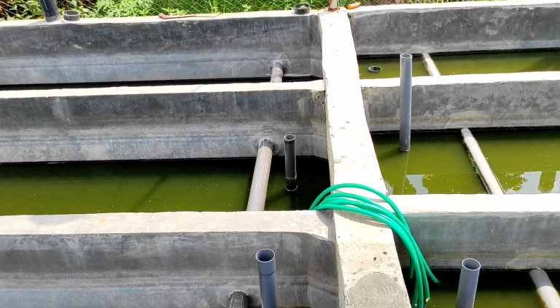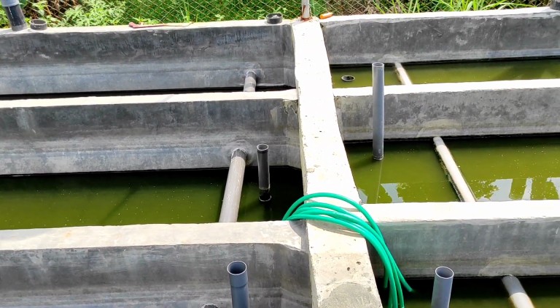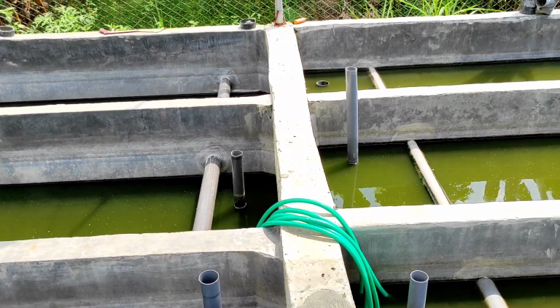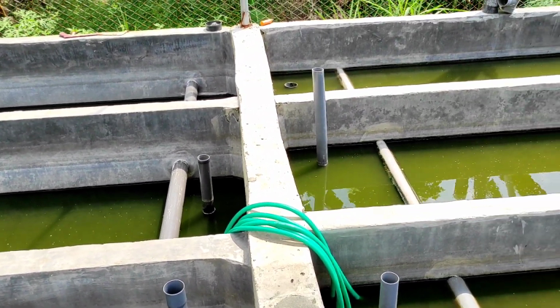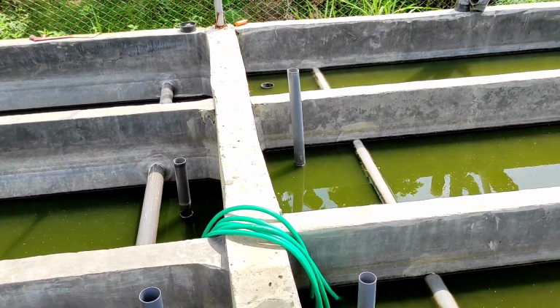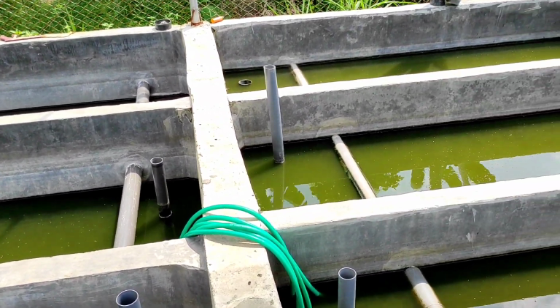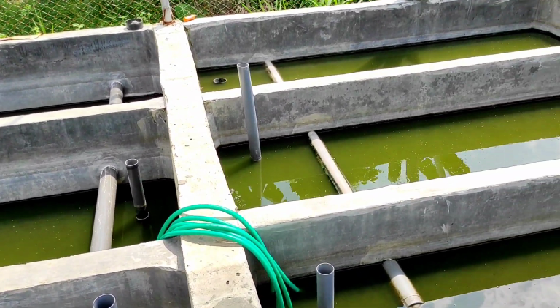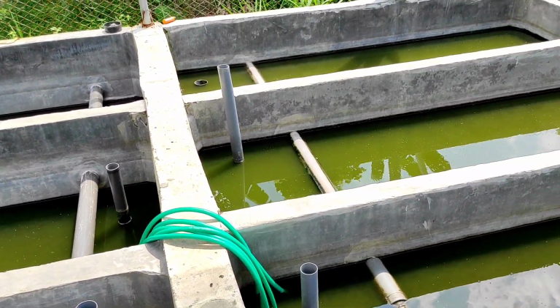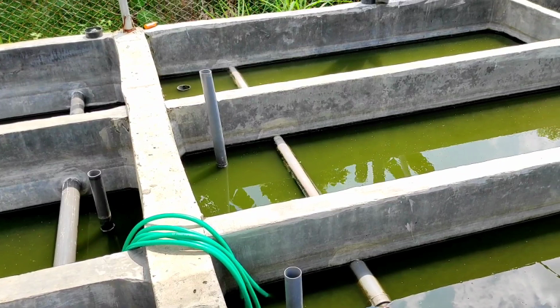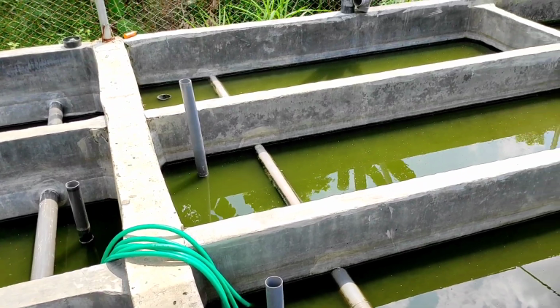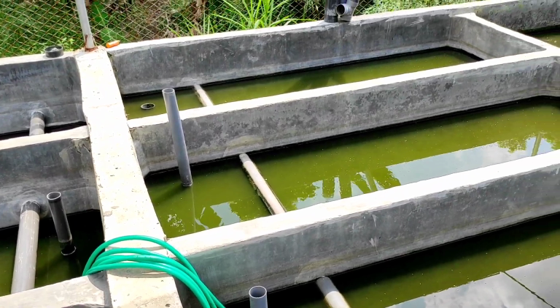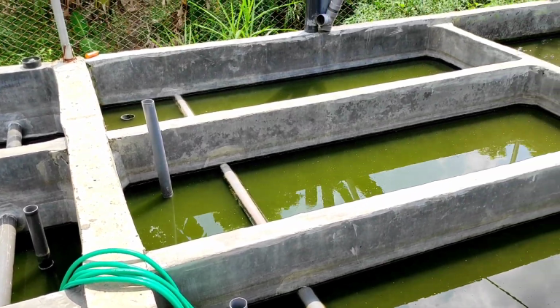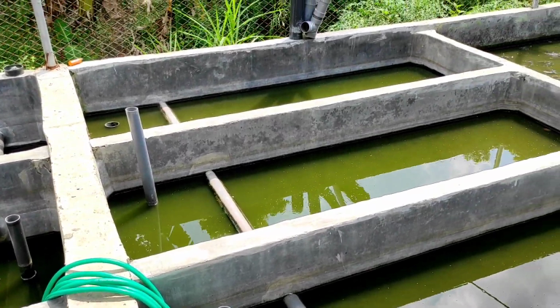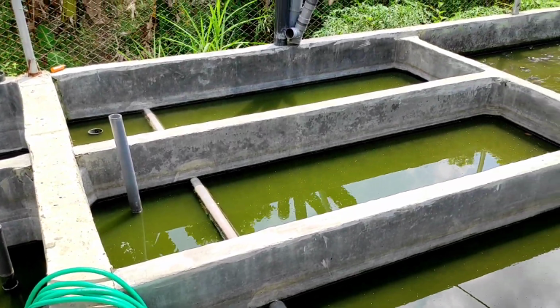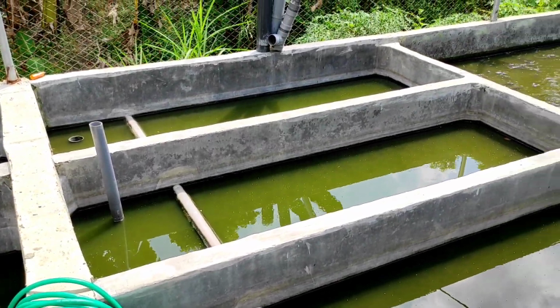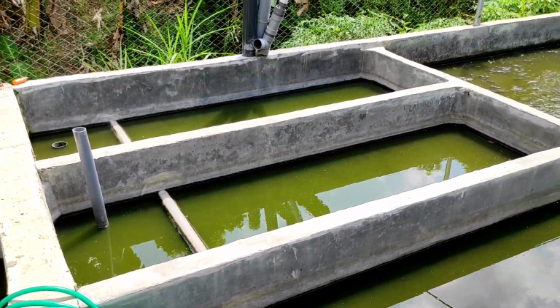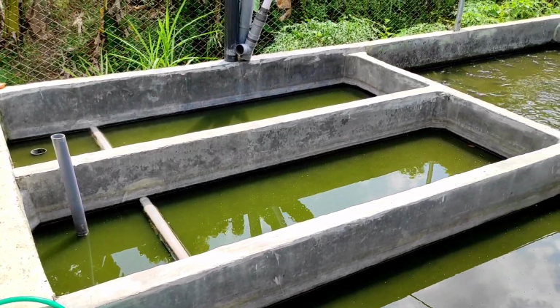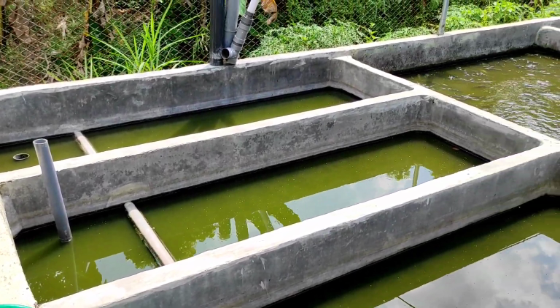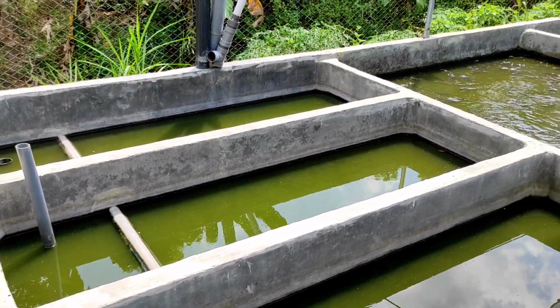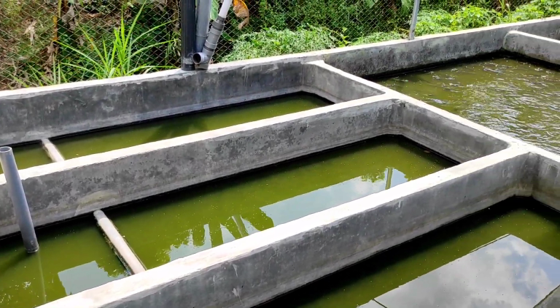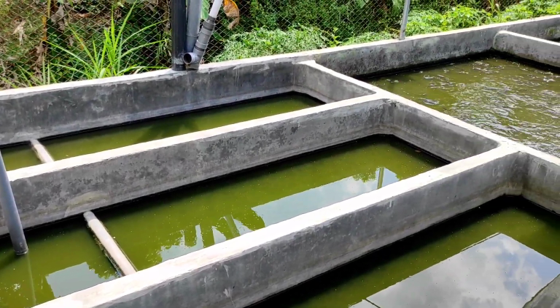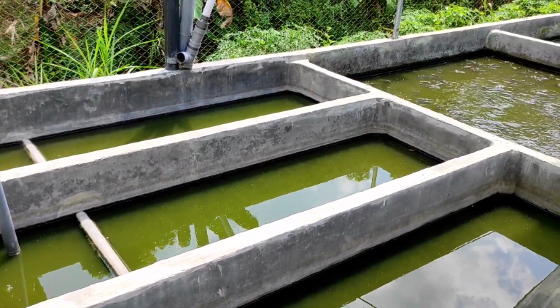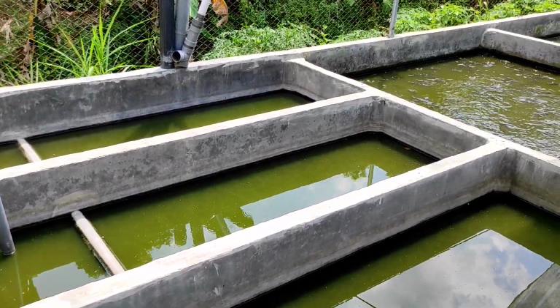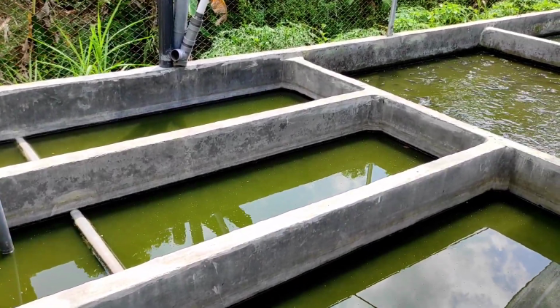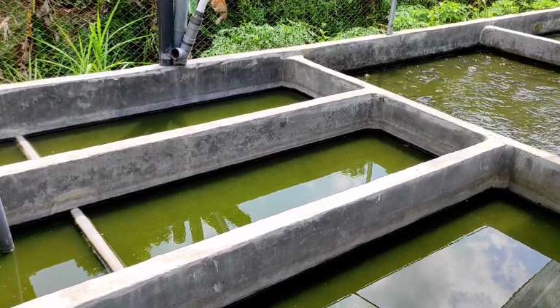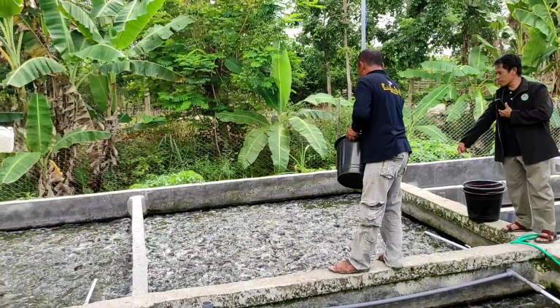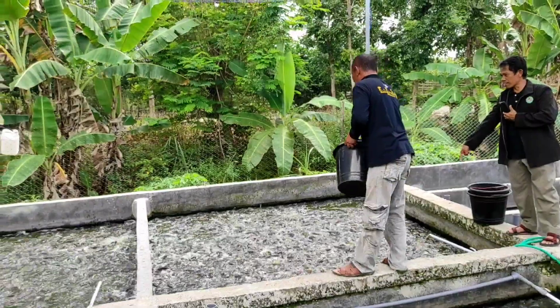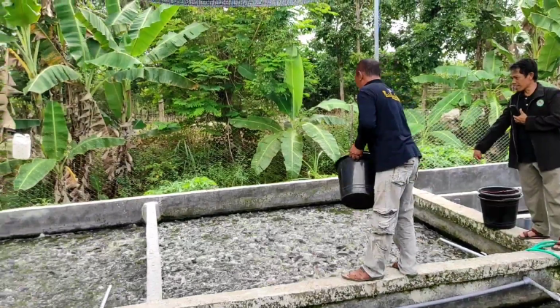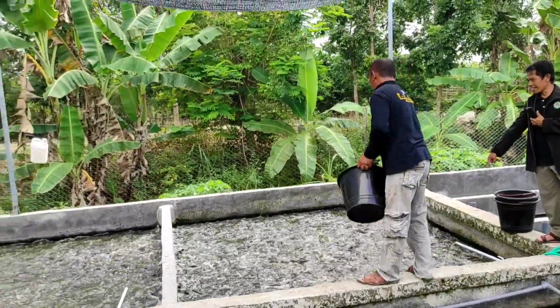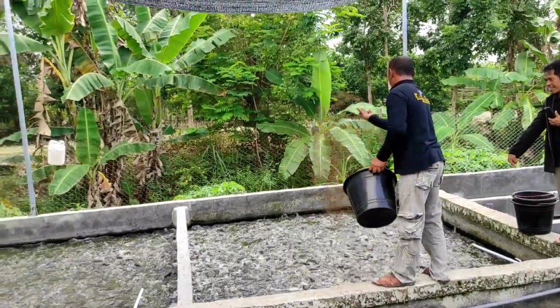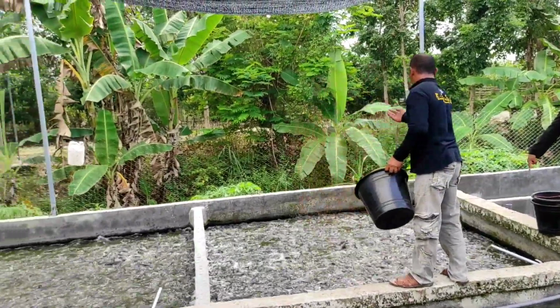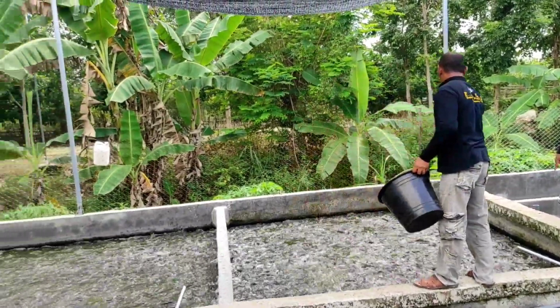Ini untuk kolam pembuangannya, kotoran mengumpul di sini baru dibuang.